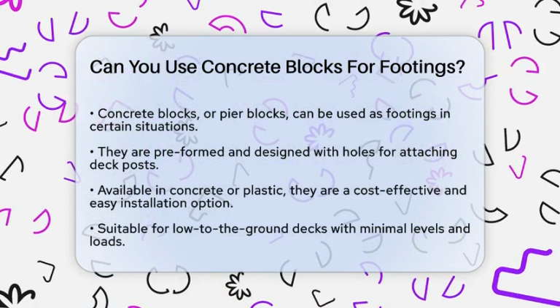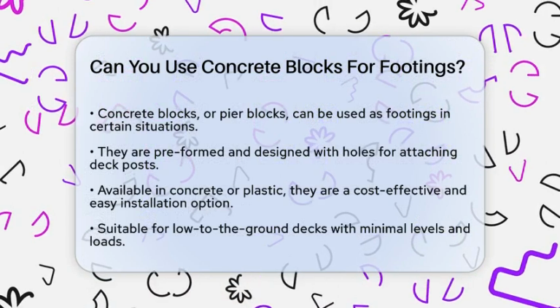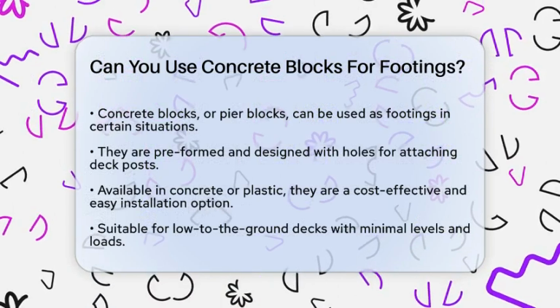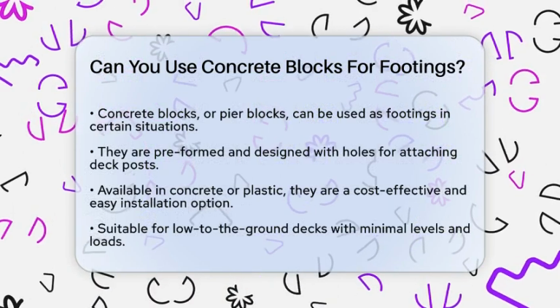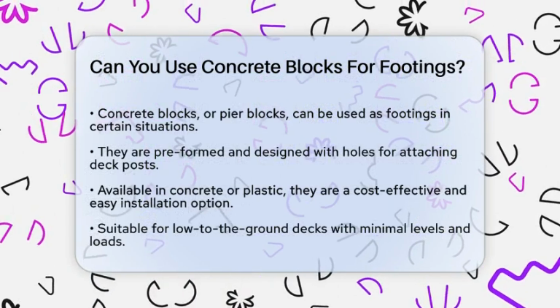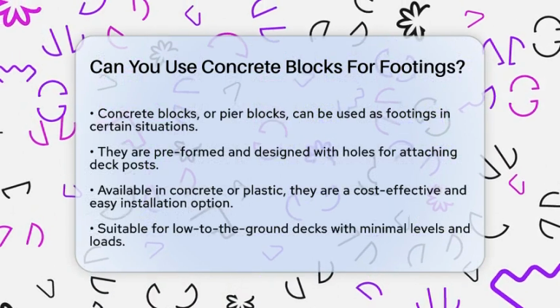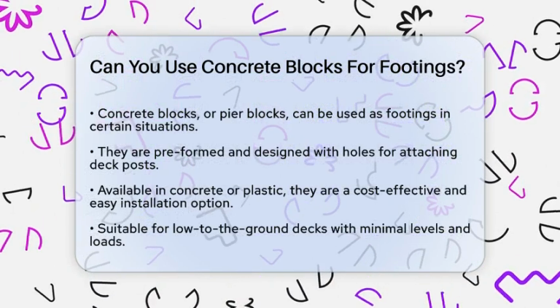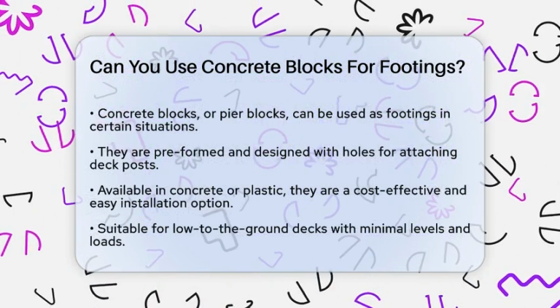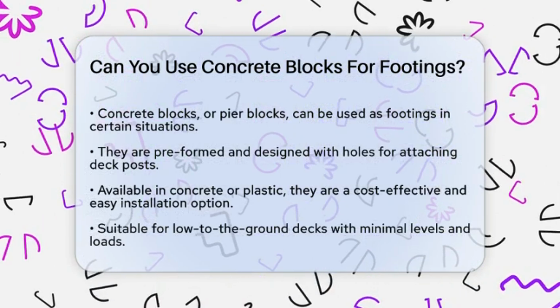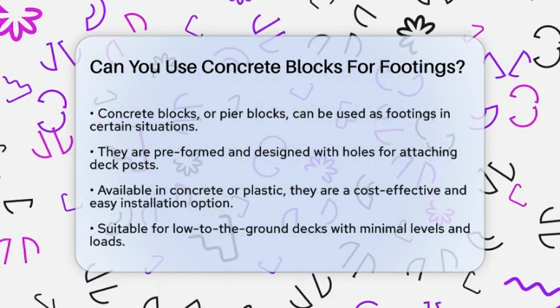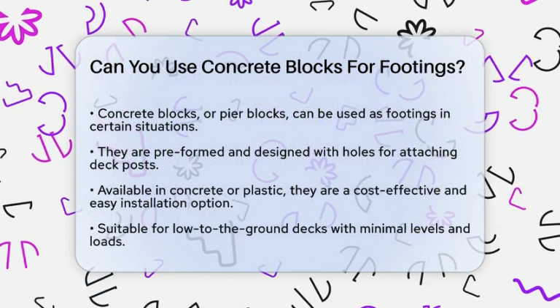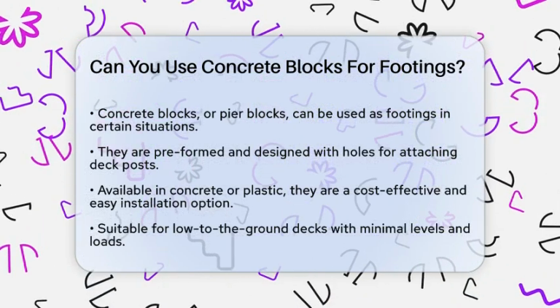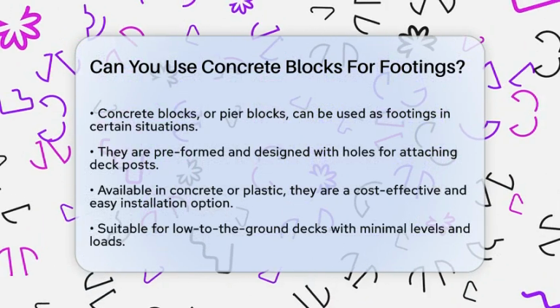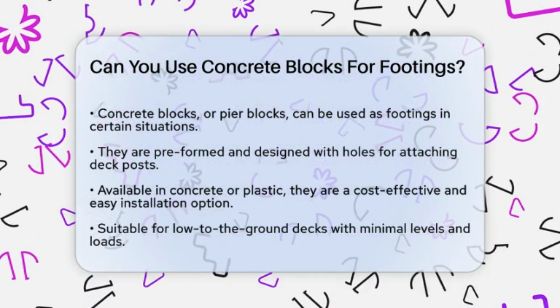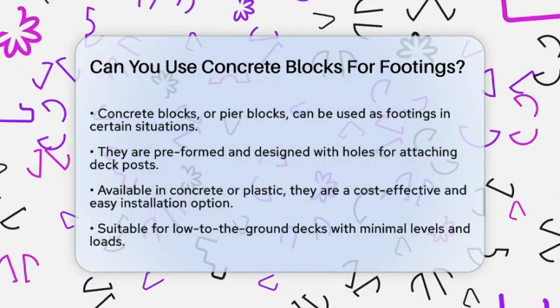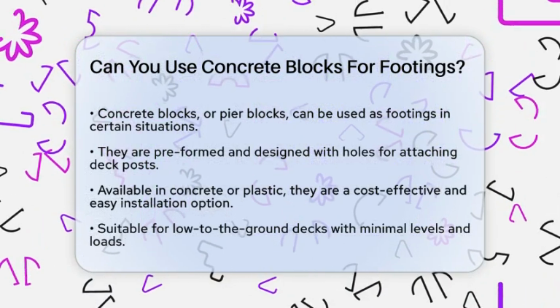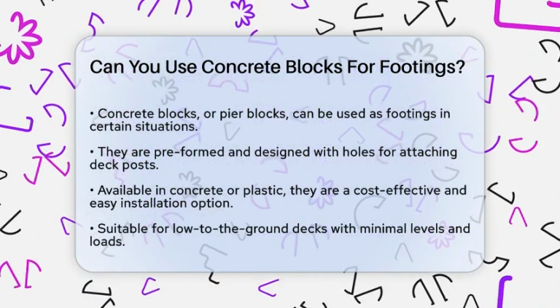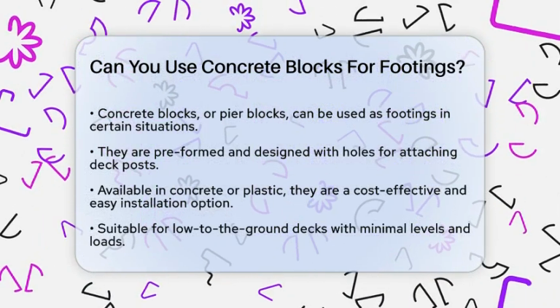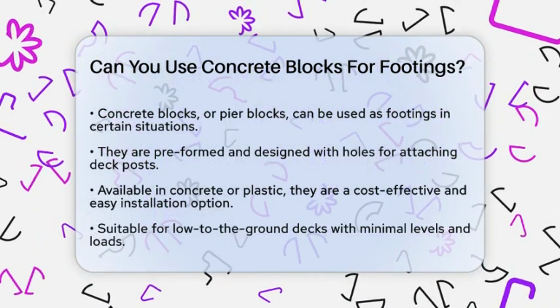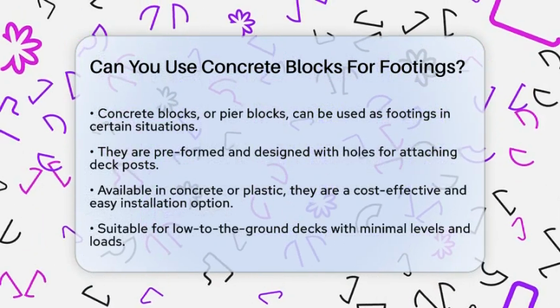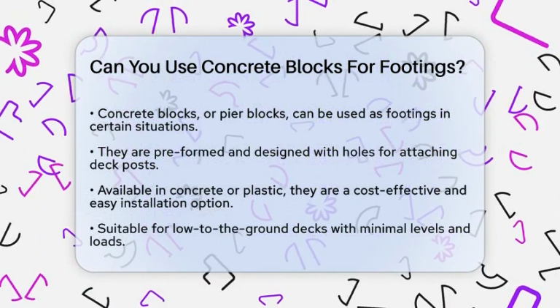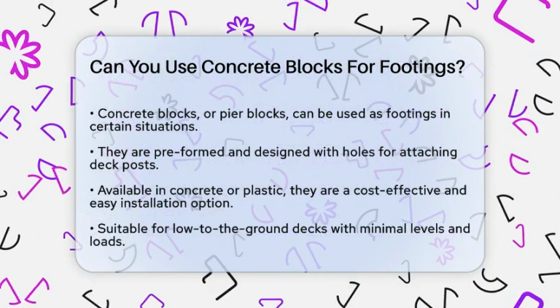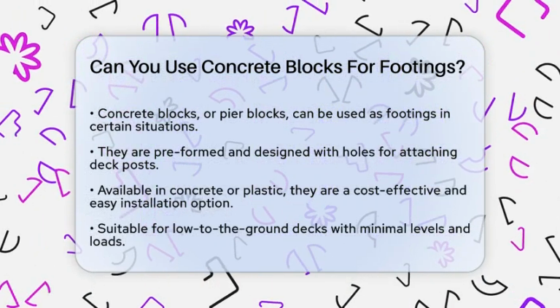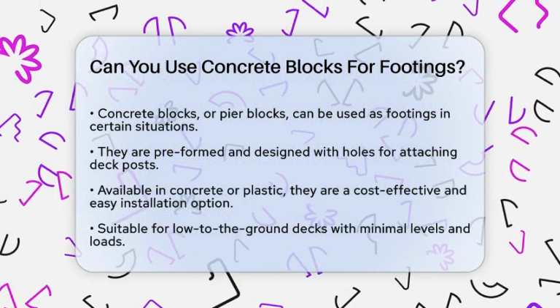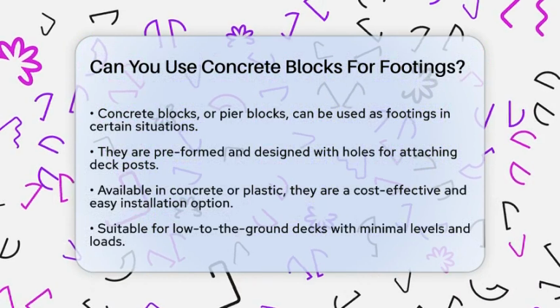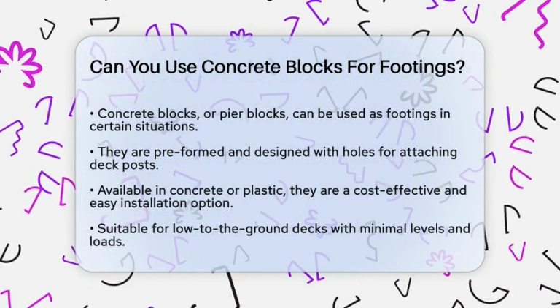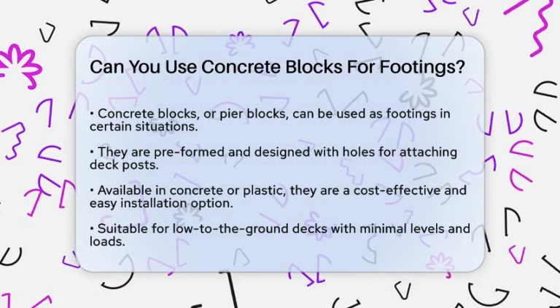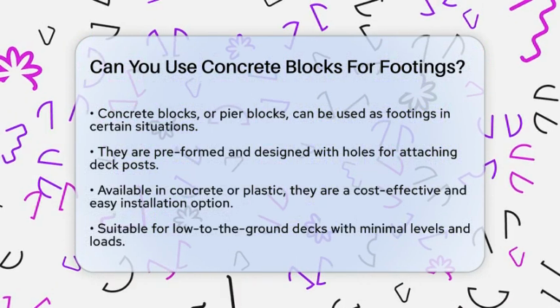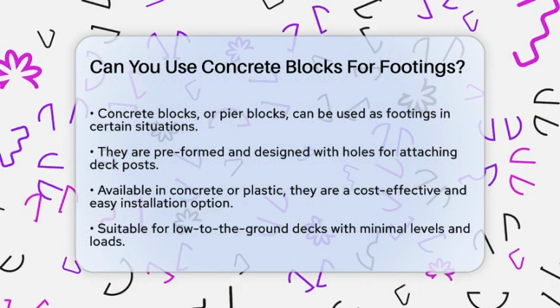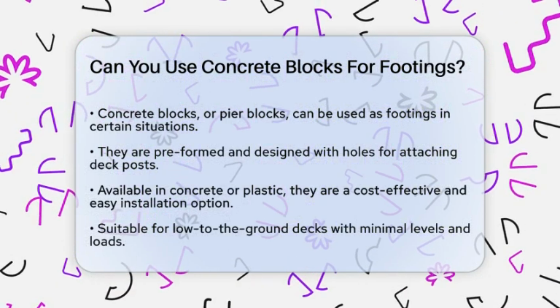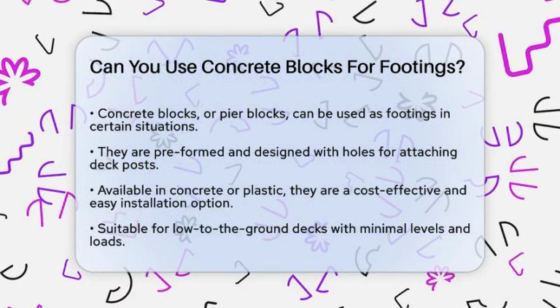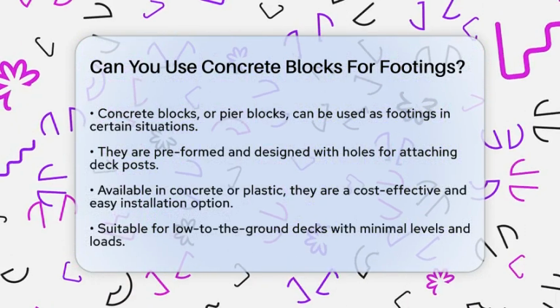For decks that are relatively low to the ground and don't have many levels or heavy loads, concrete blocks can work well.